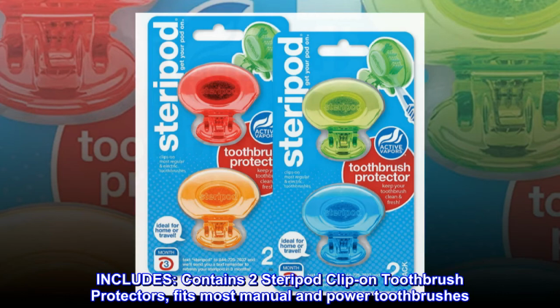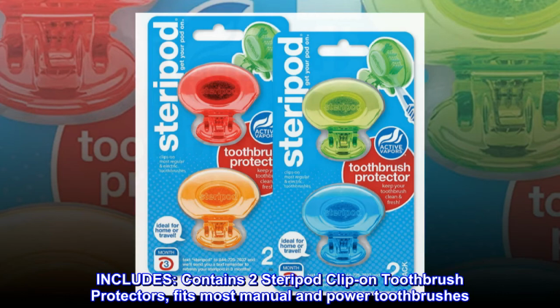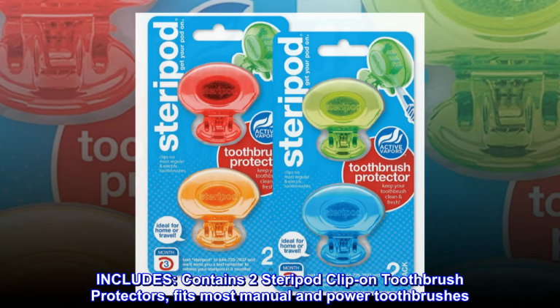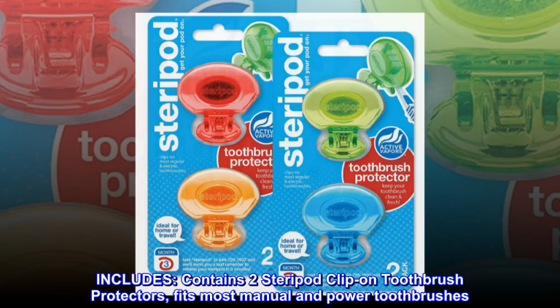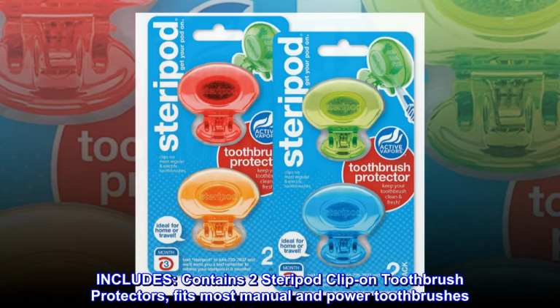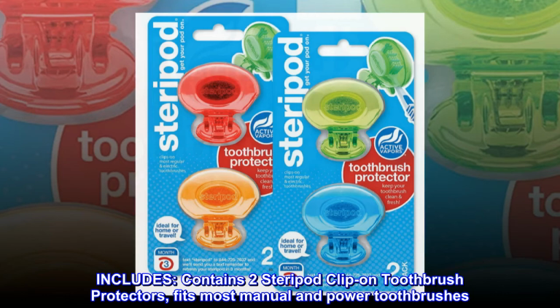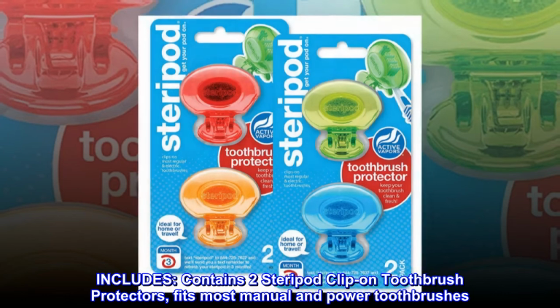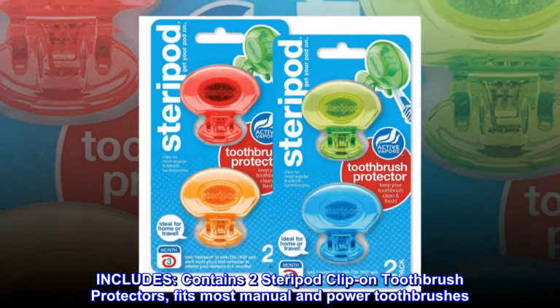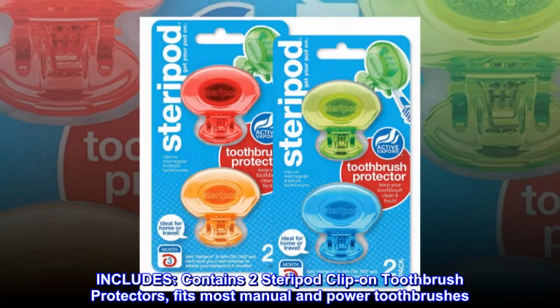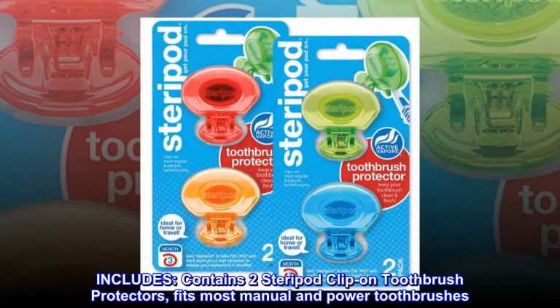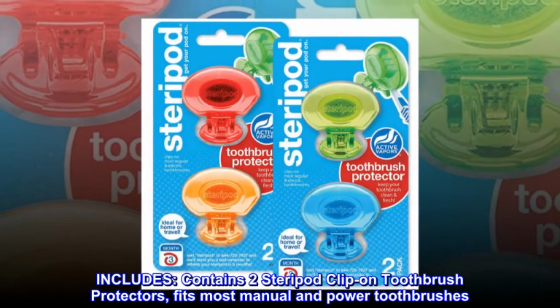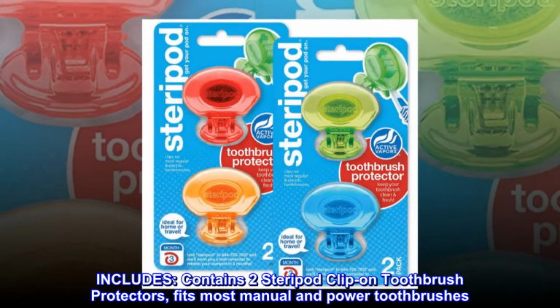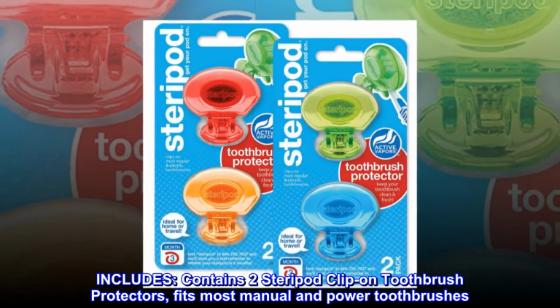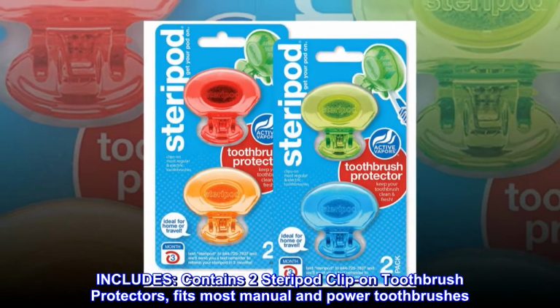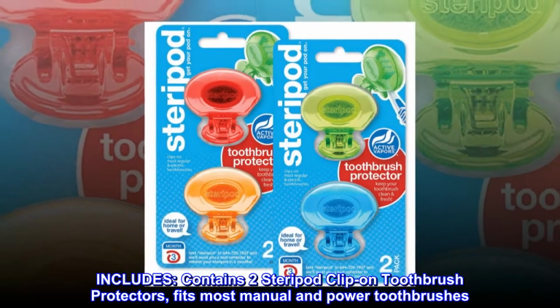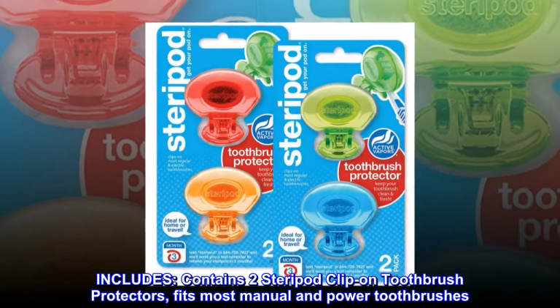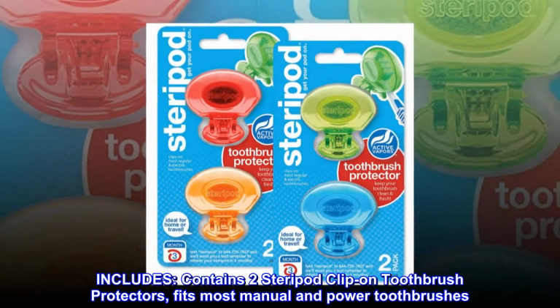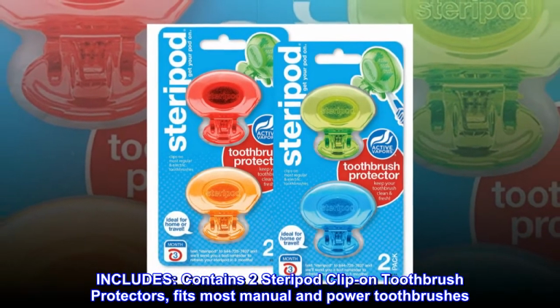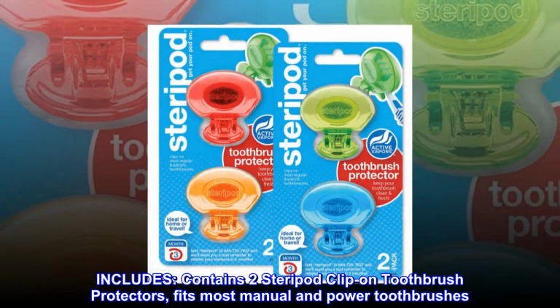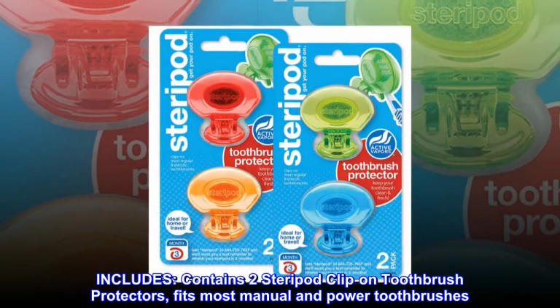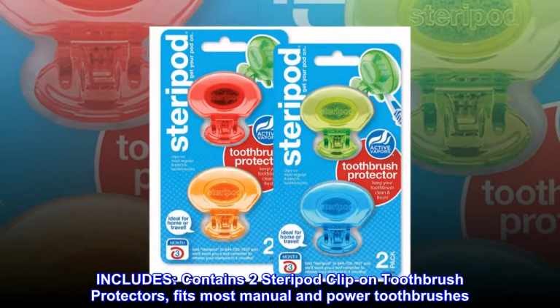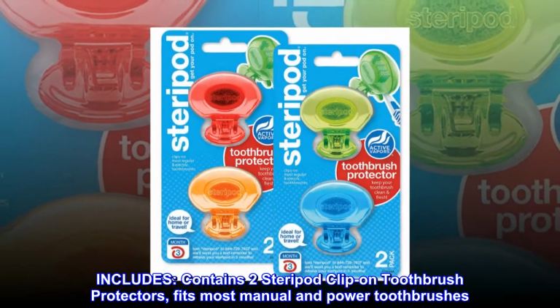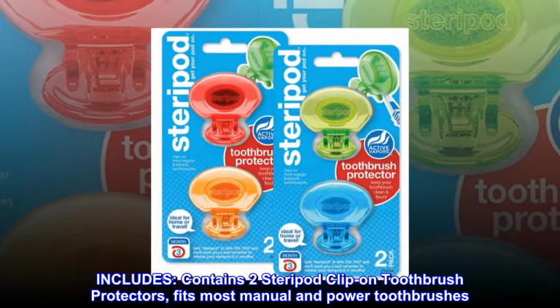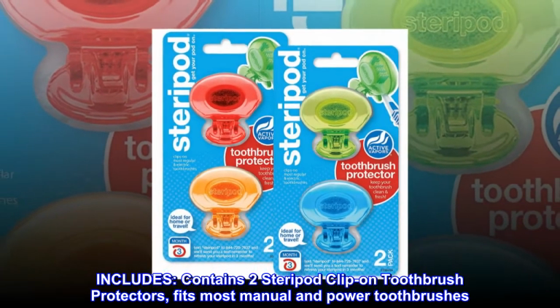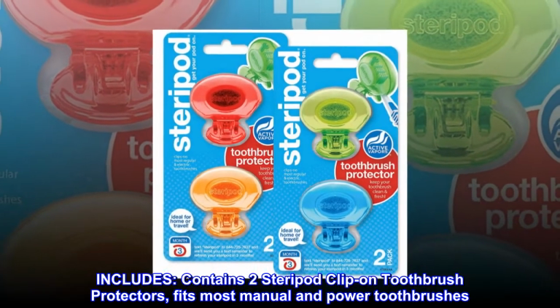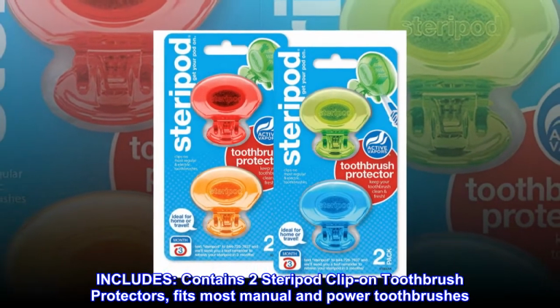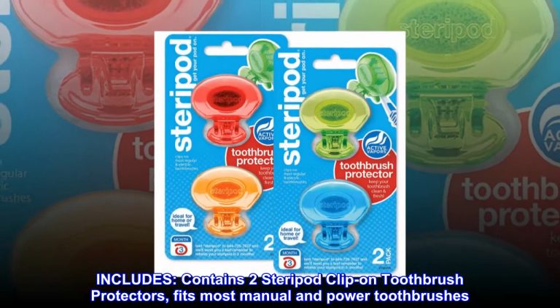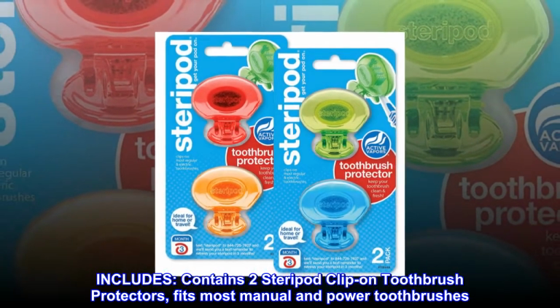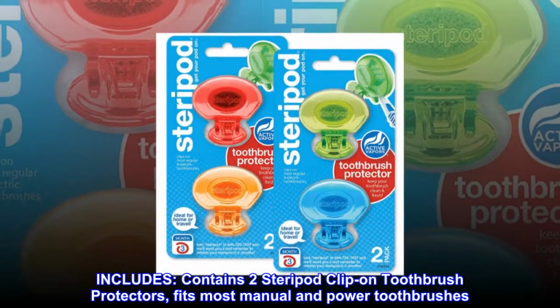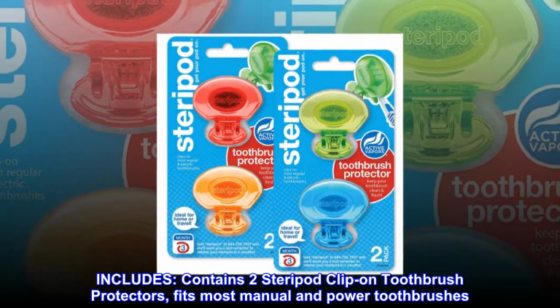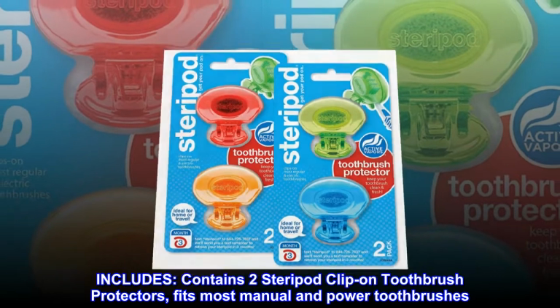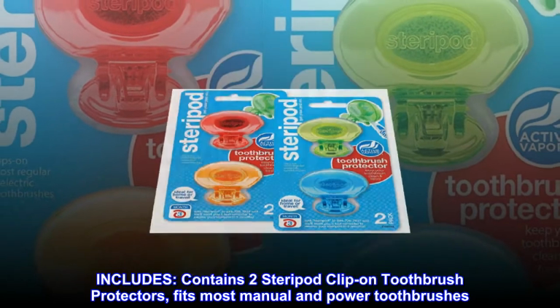Includes two Steripod clip-on toothbrush protectors, fits most manual and power toothbrushes.